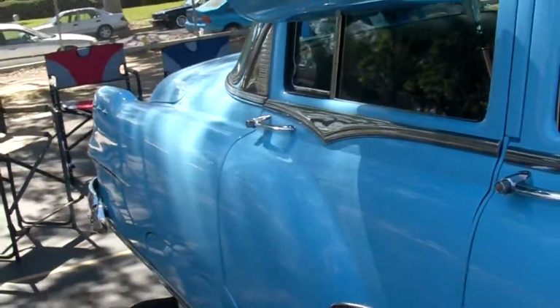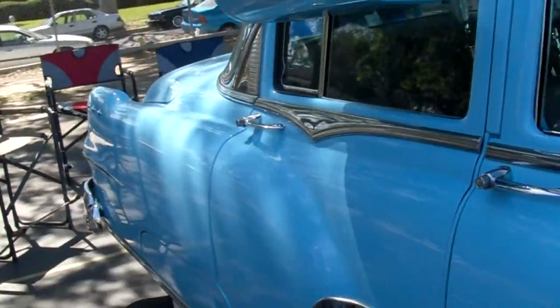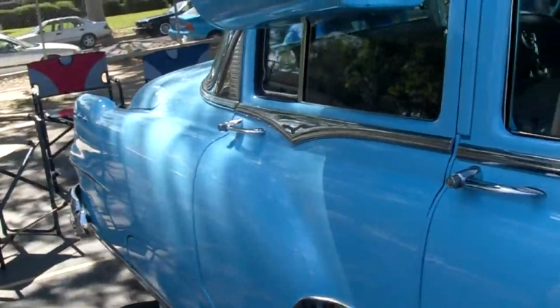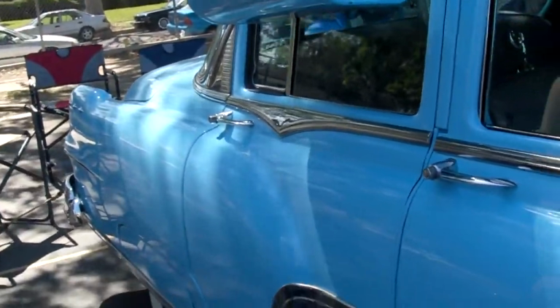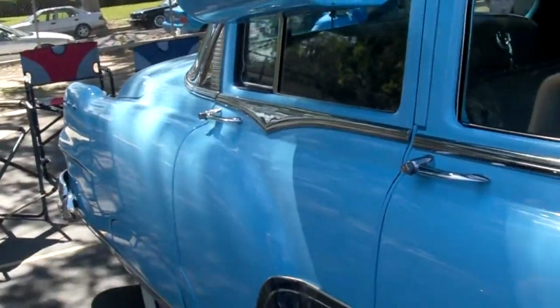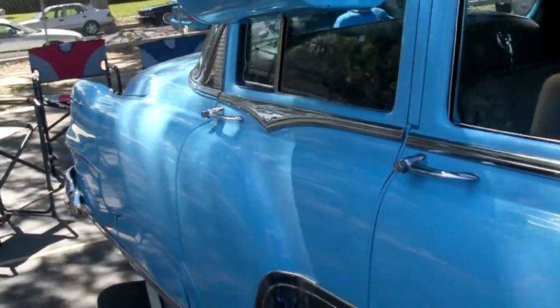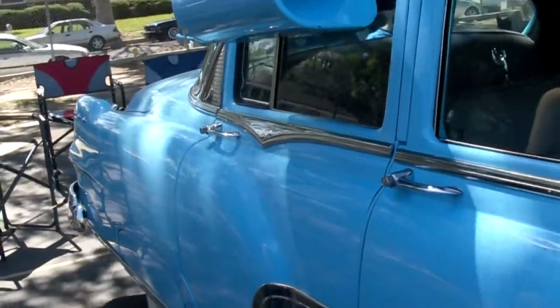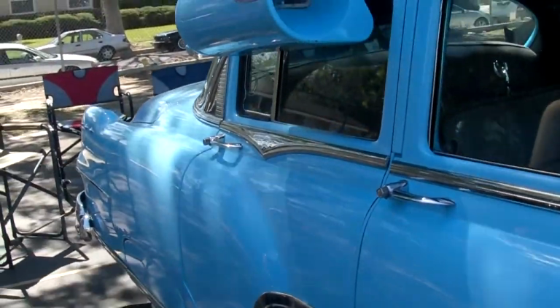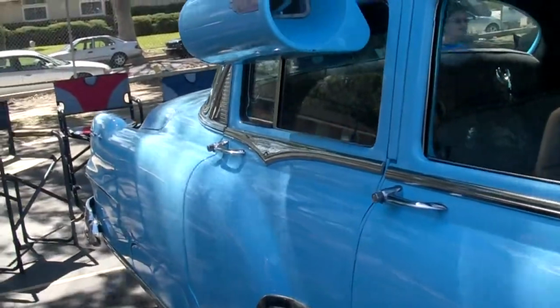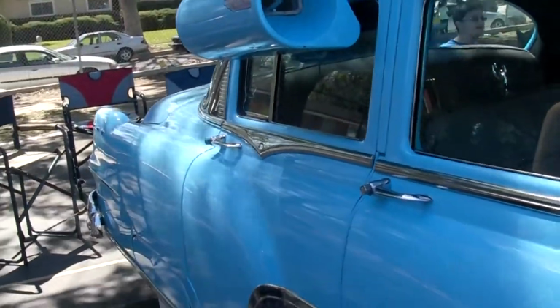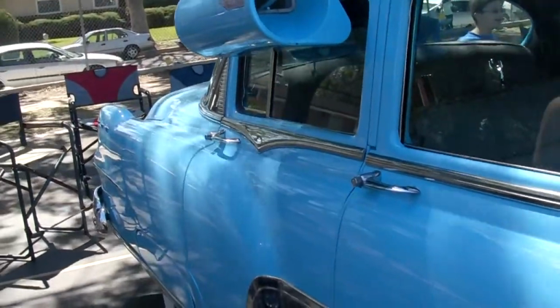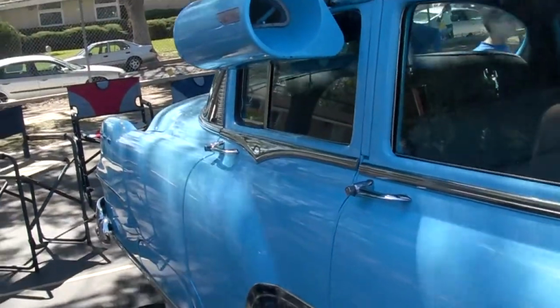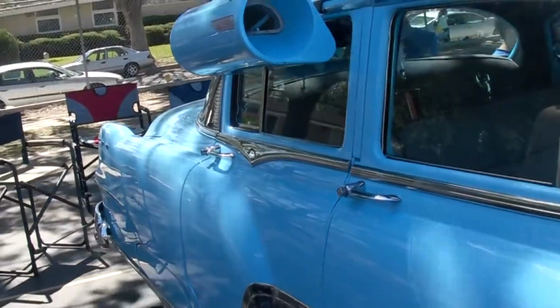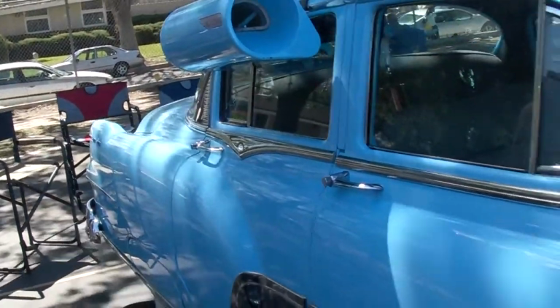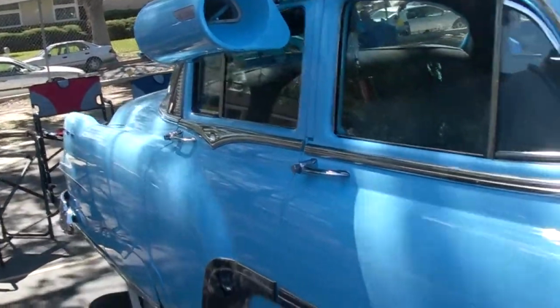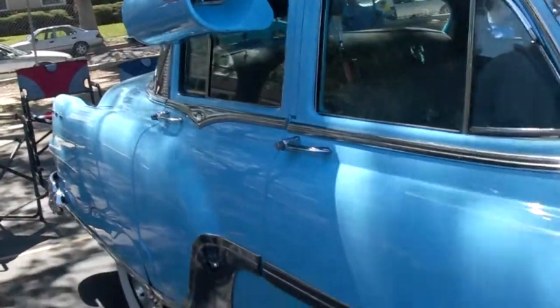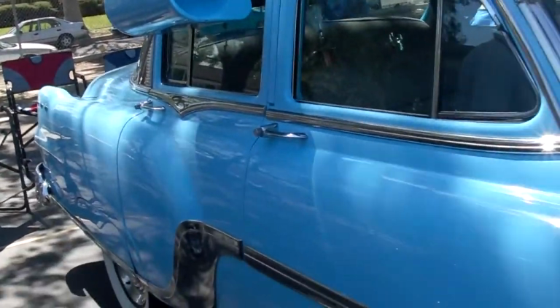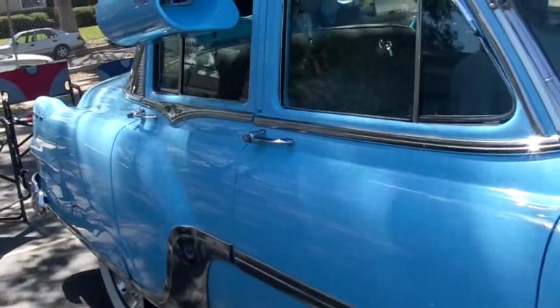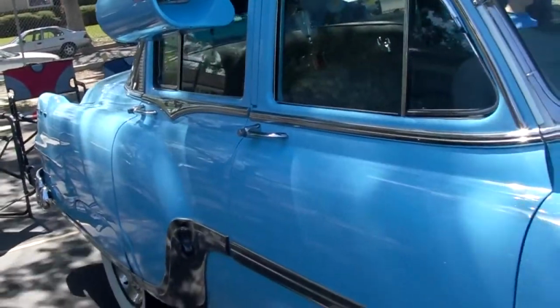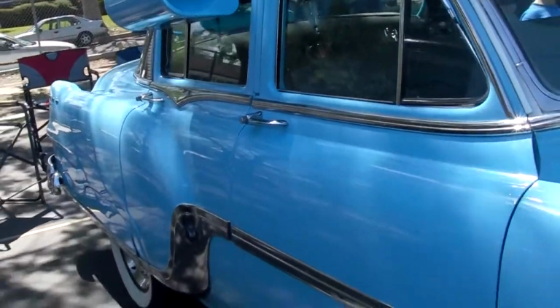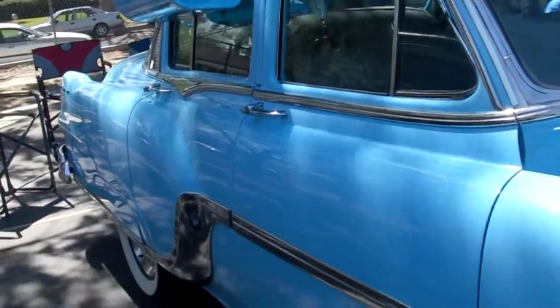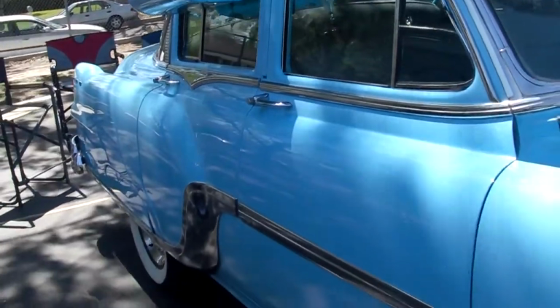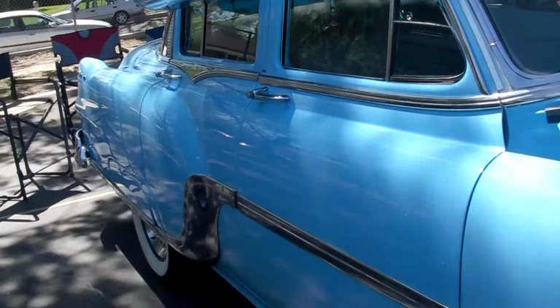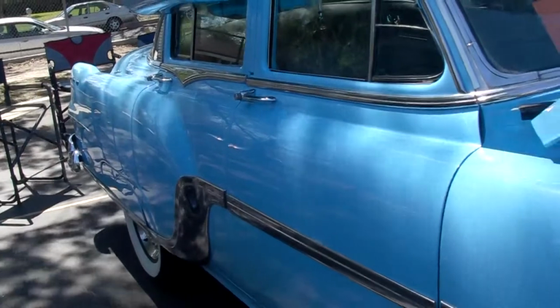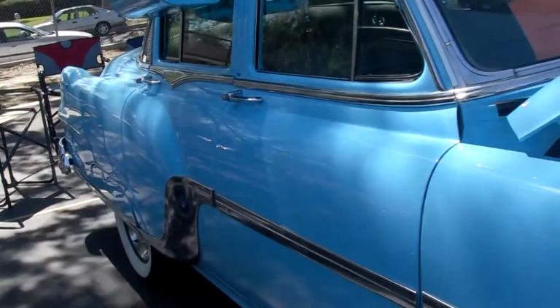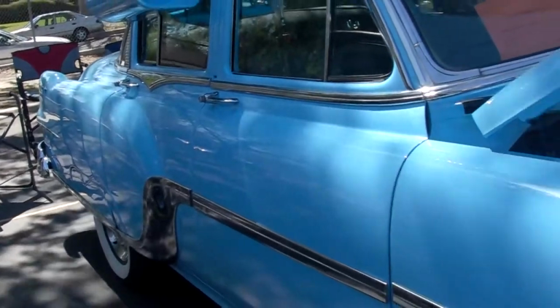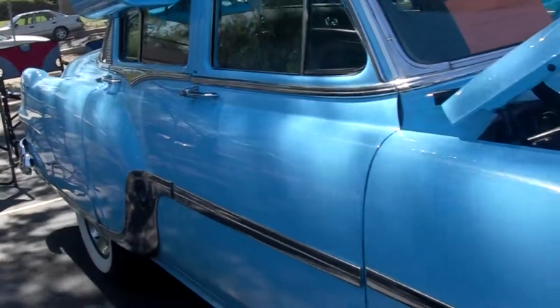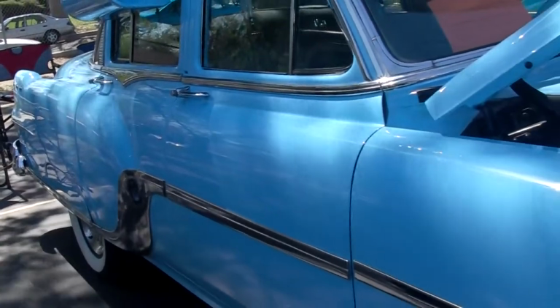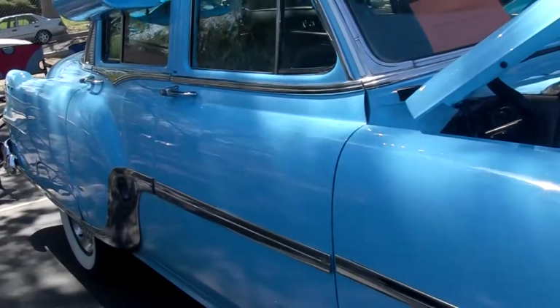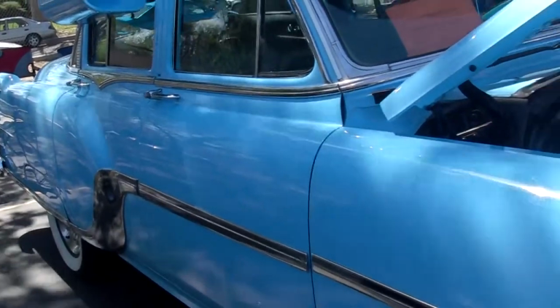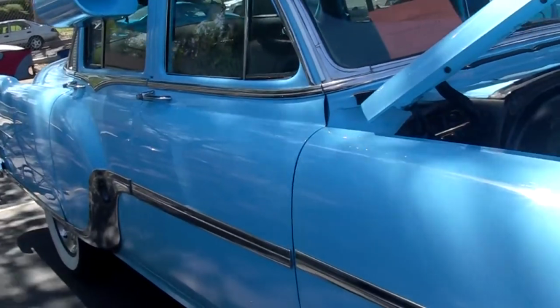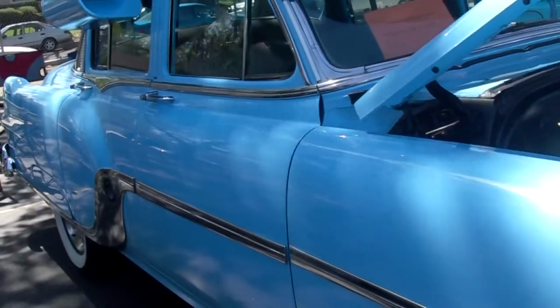It's been a real reliable car. Drive it to all the car shows. It's not a trailer queen.